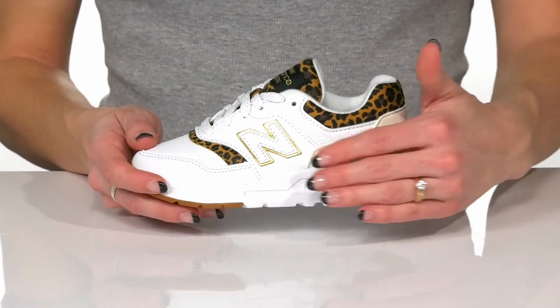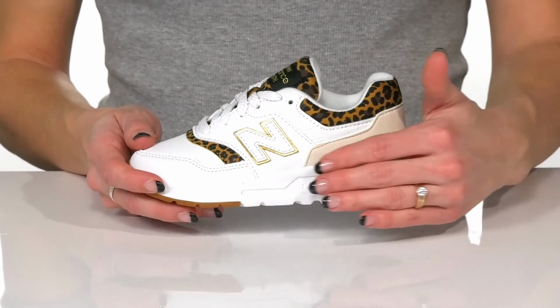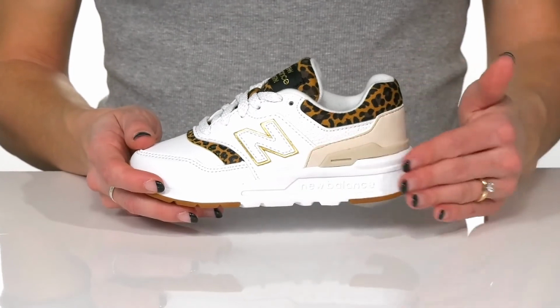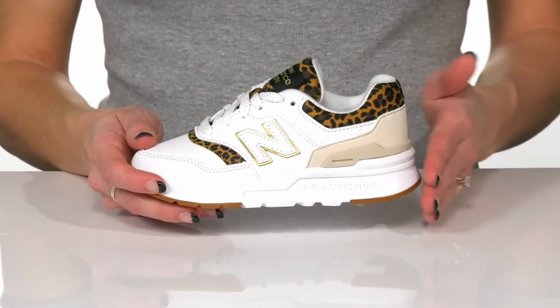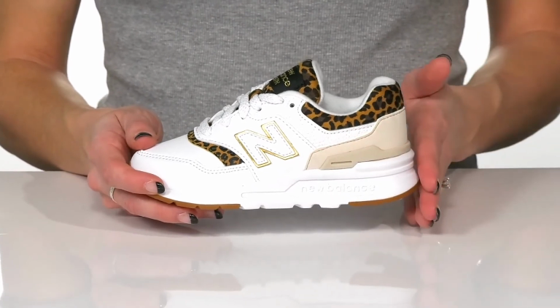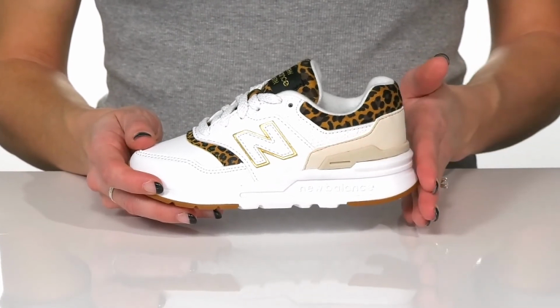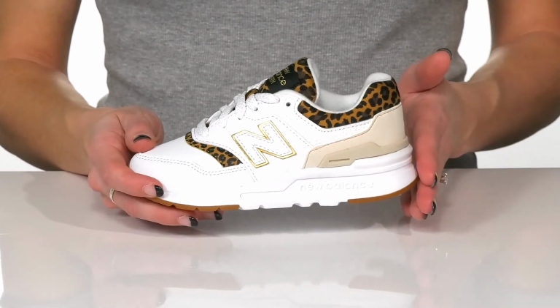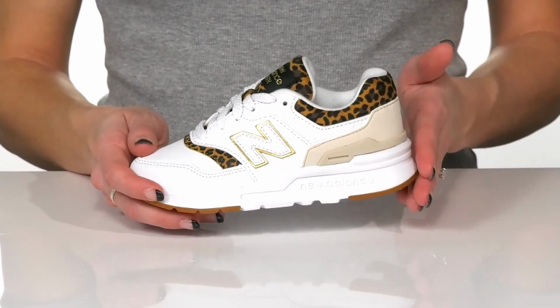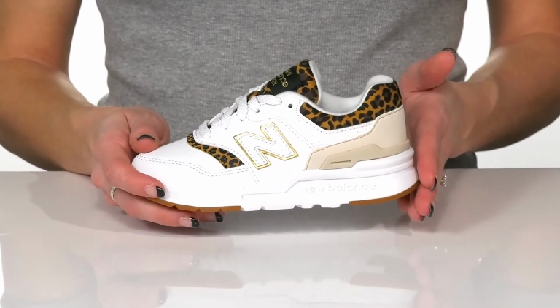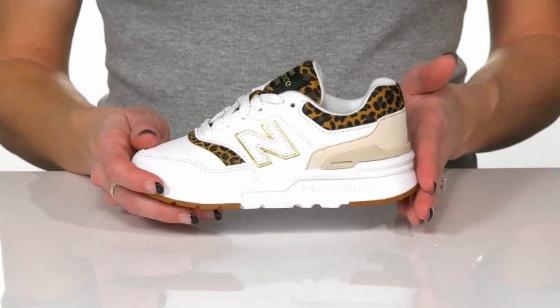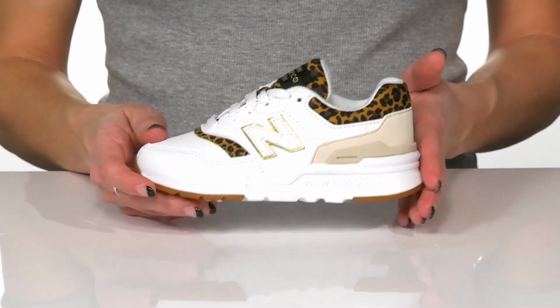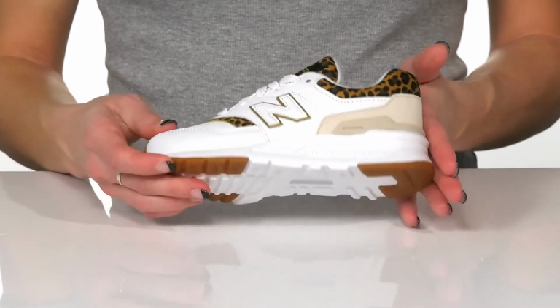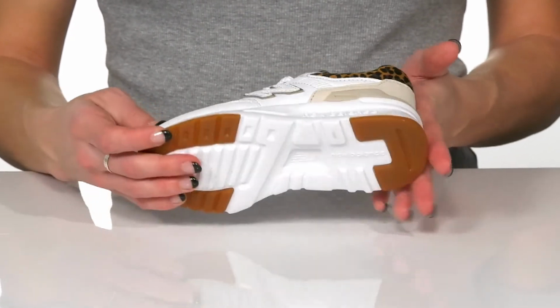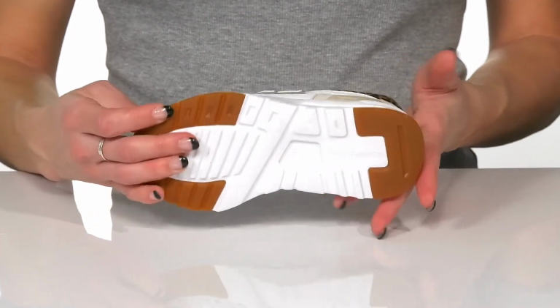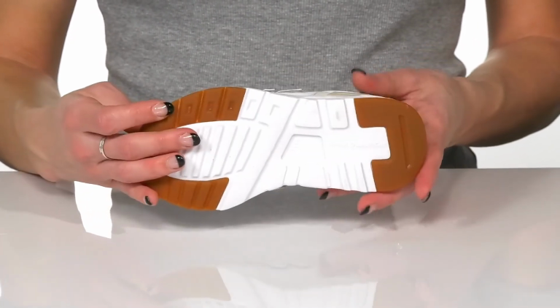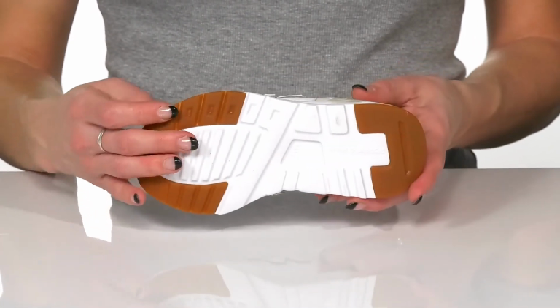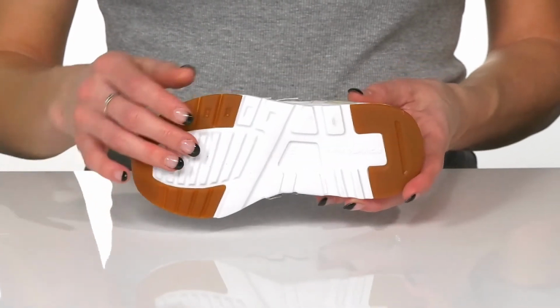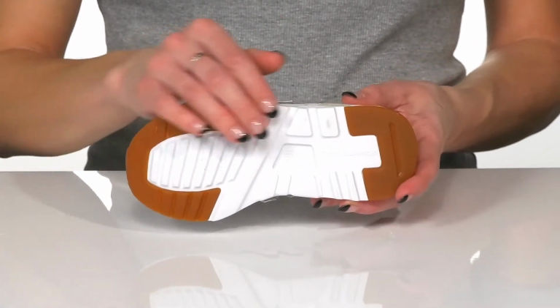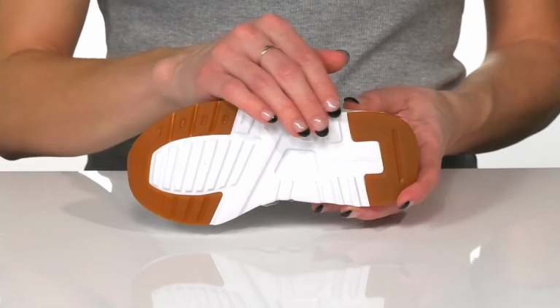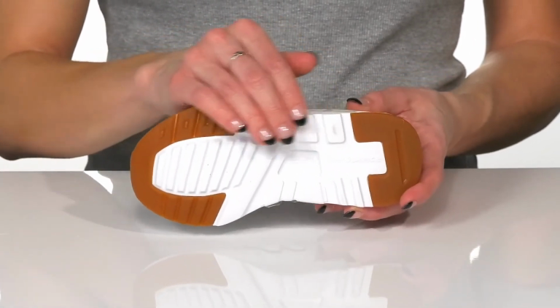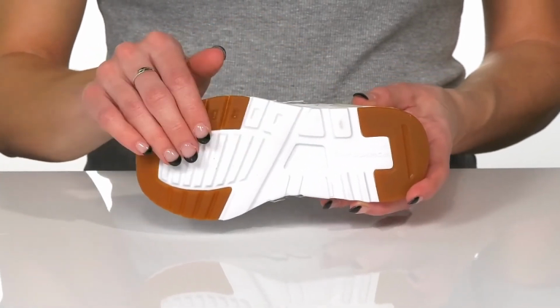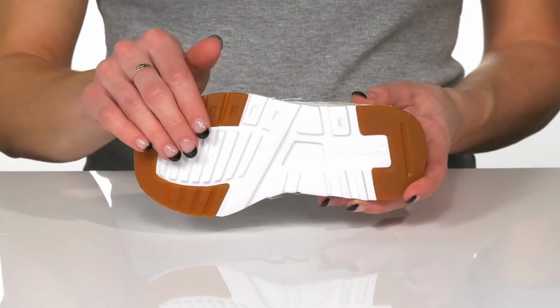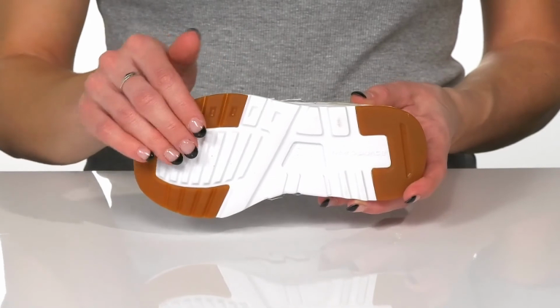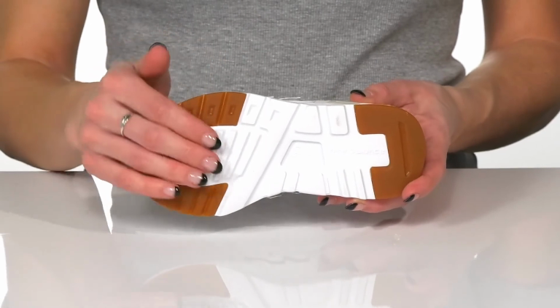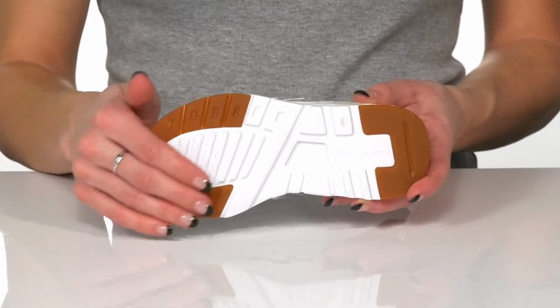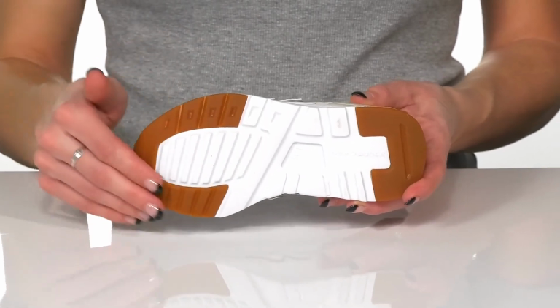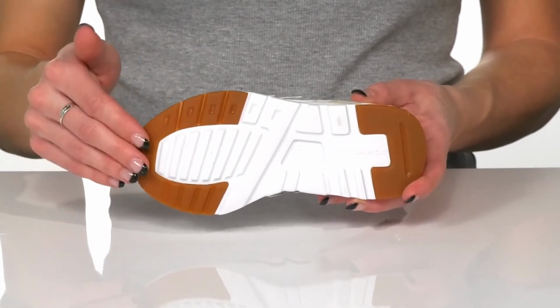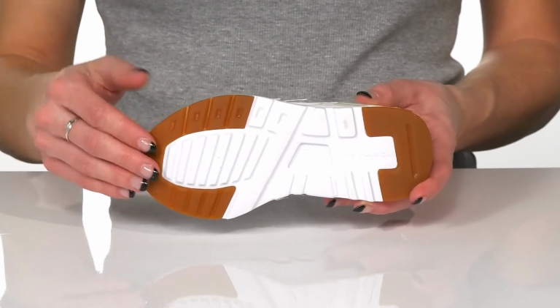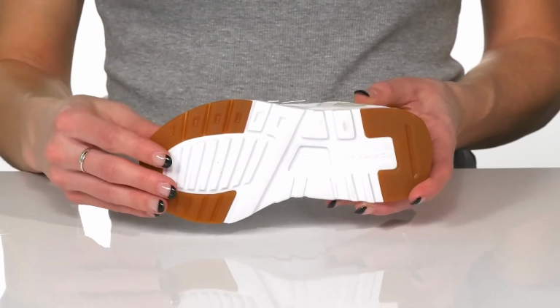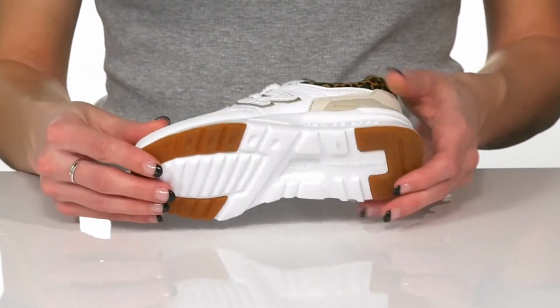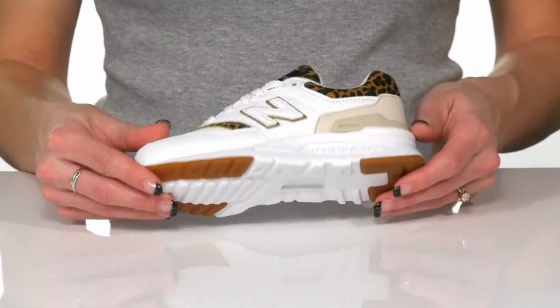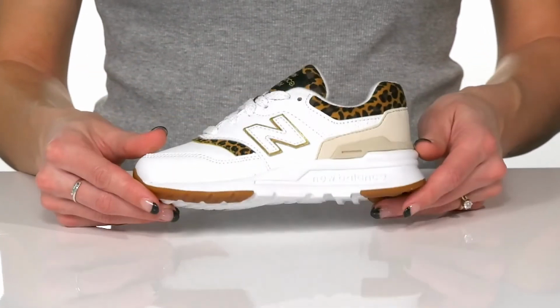They have a chunky midsole which is really stylish, and underneath there is a durable rubber outsole that is grippy for traction.